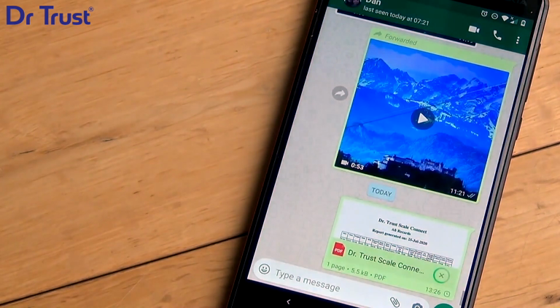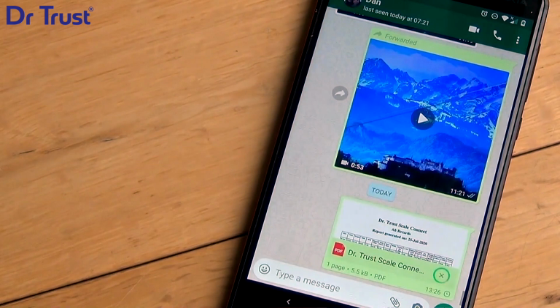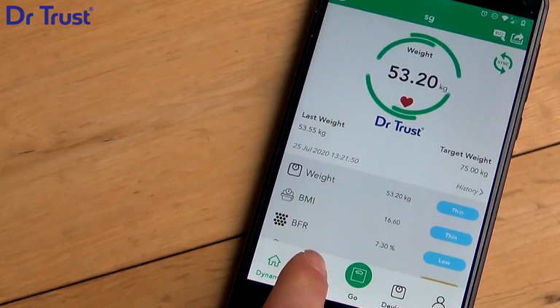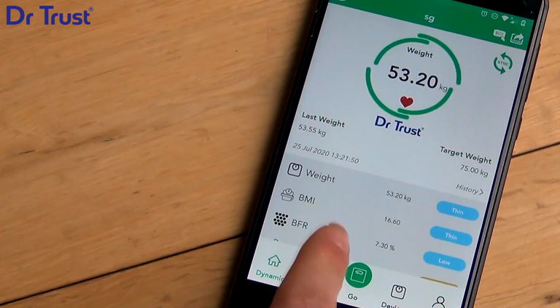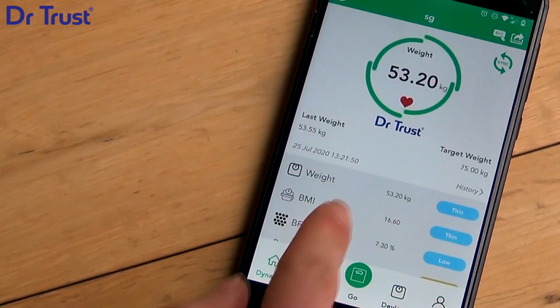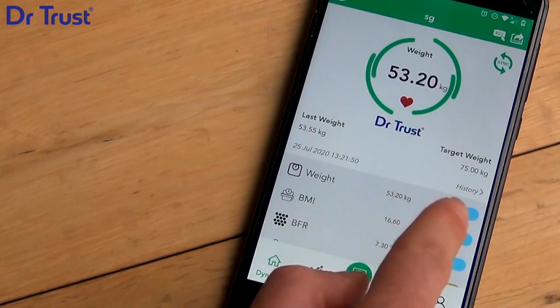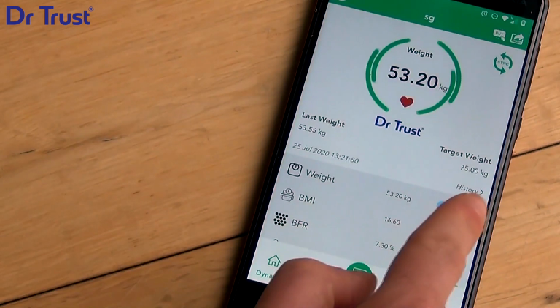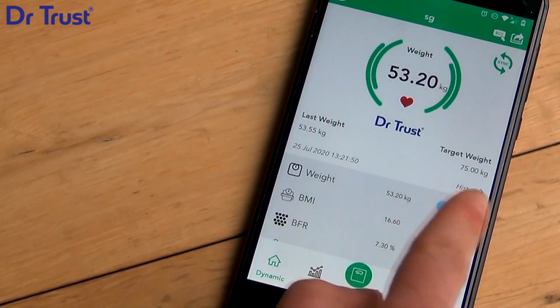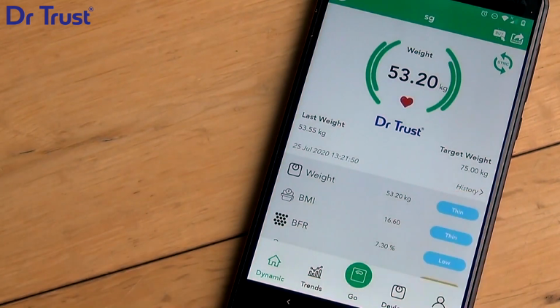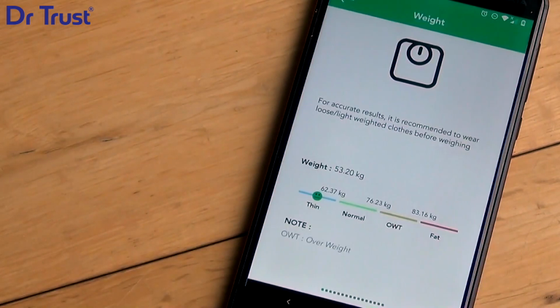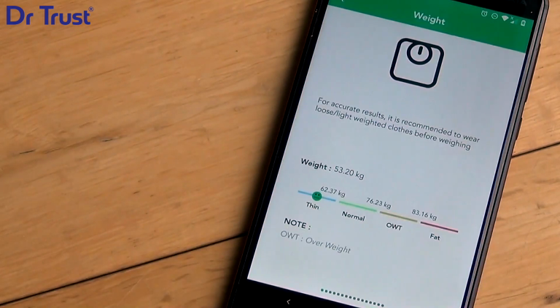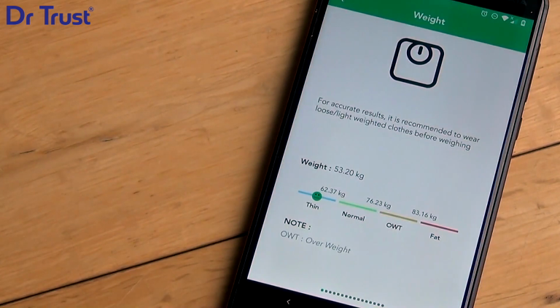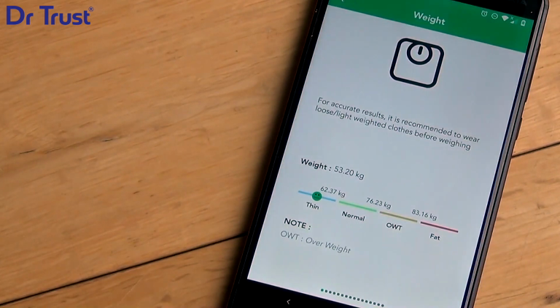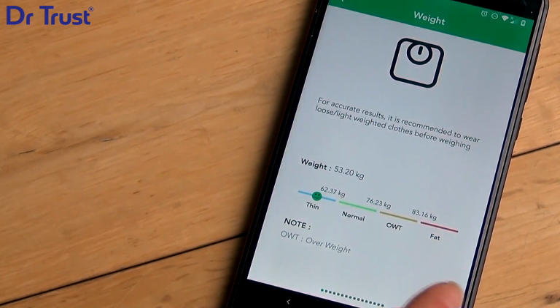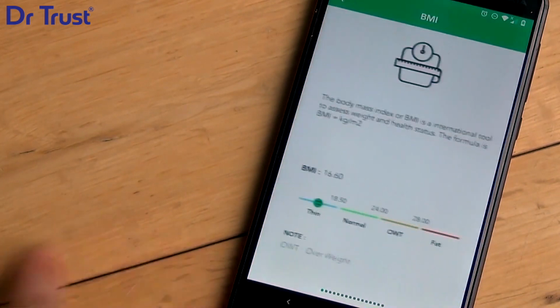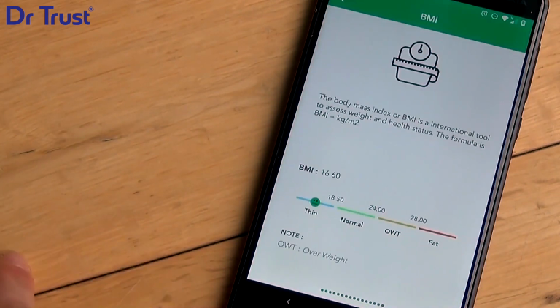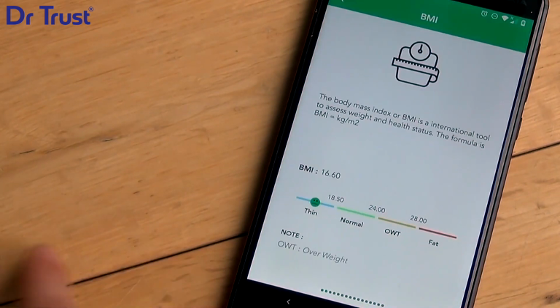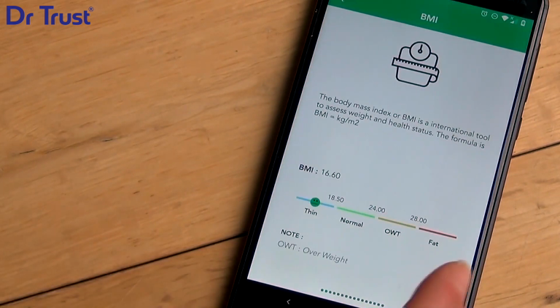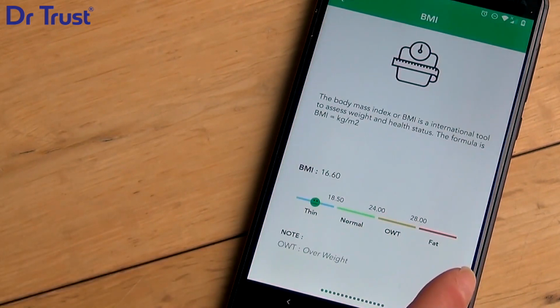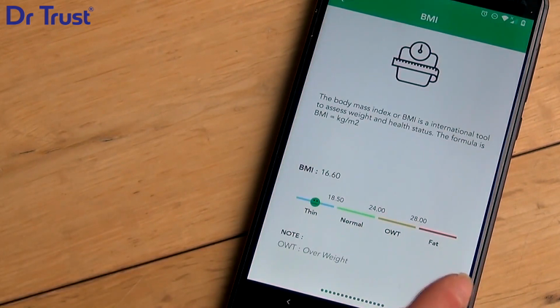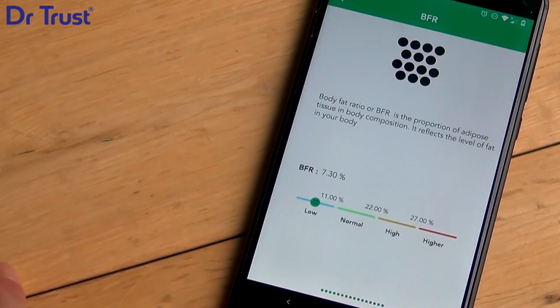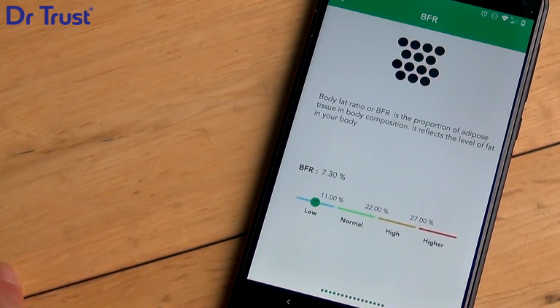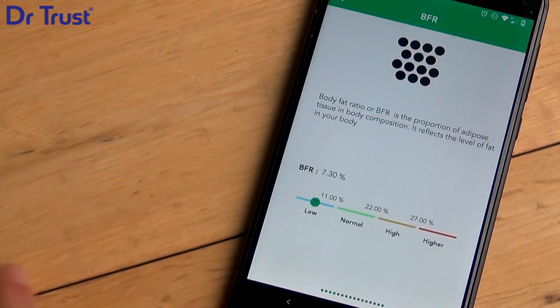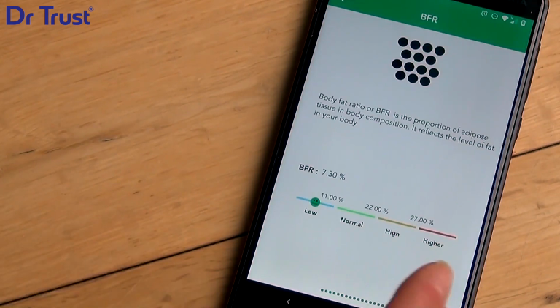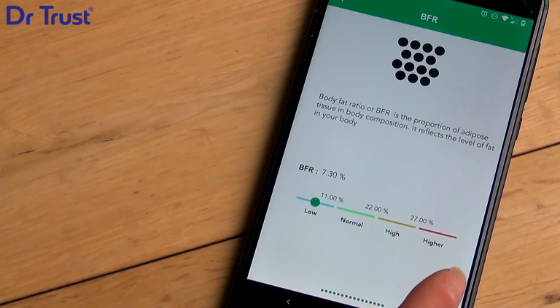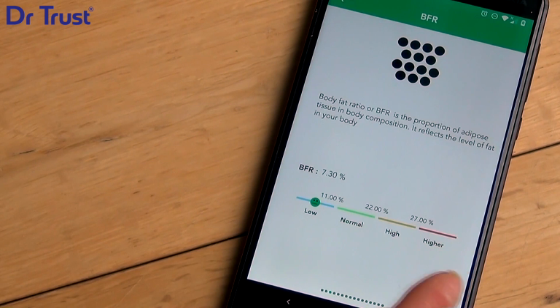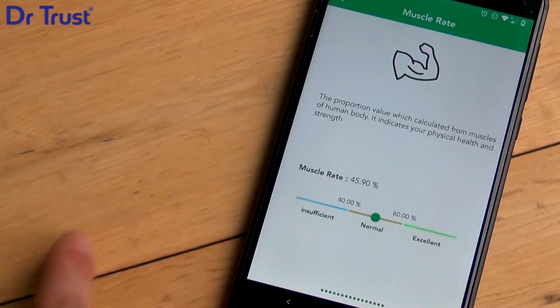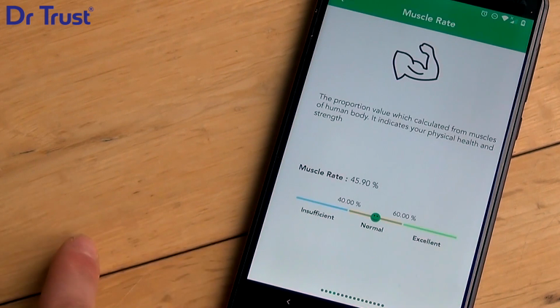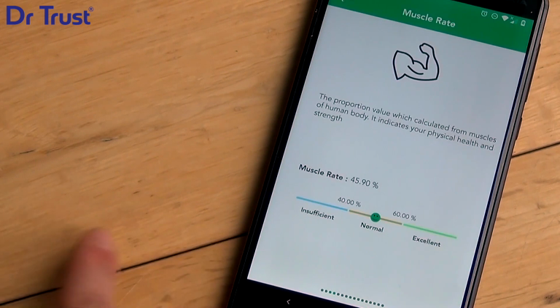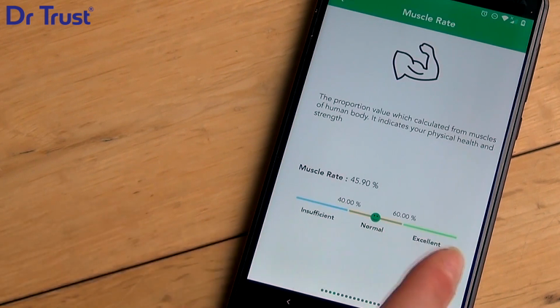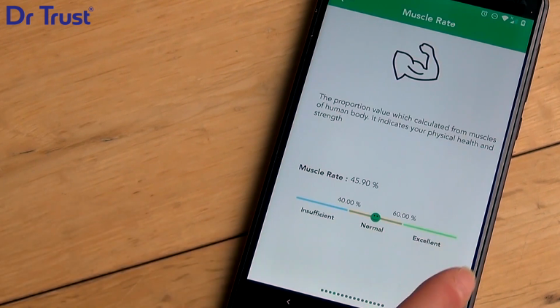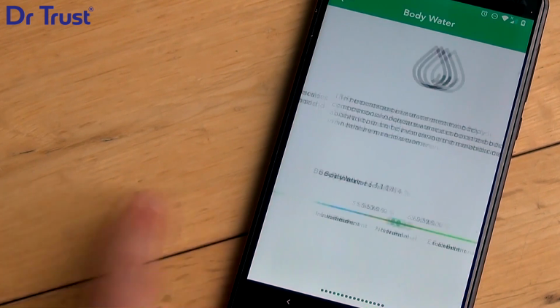You can see all the details and range of vitals displayed when you click on each parameter. You can scroll through for your detailed analysis.